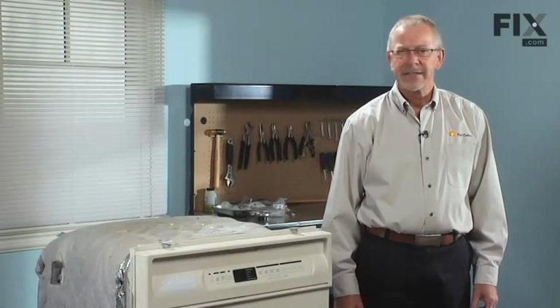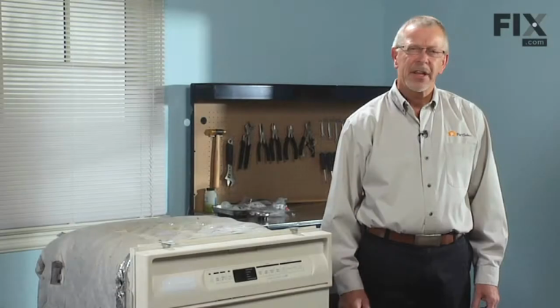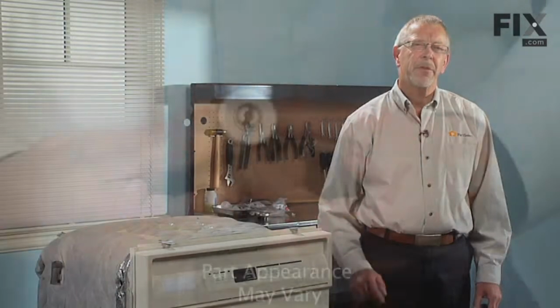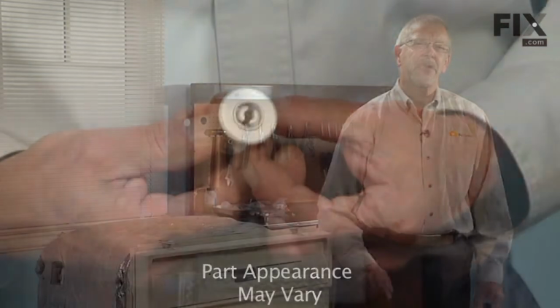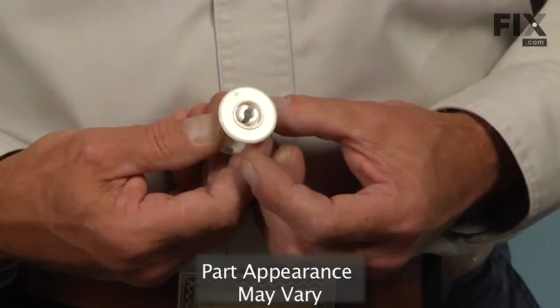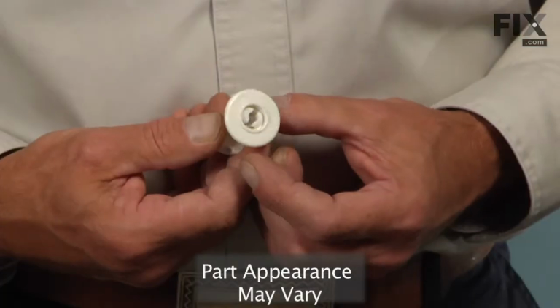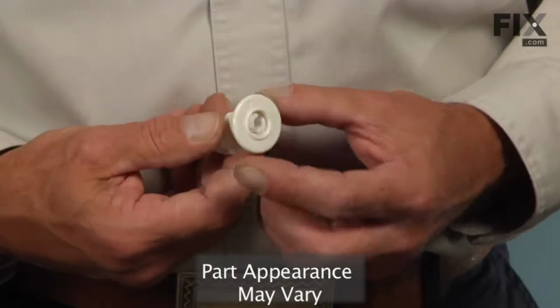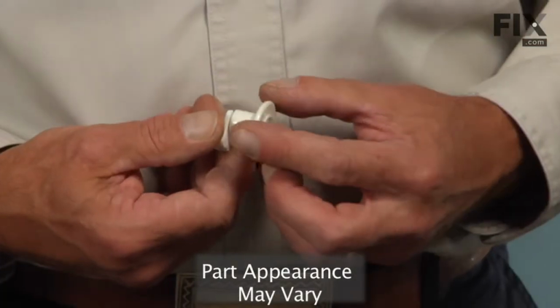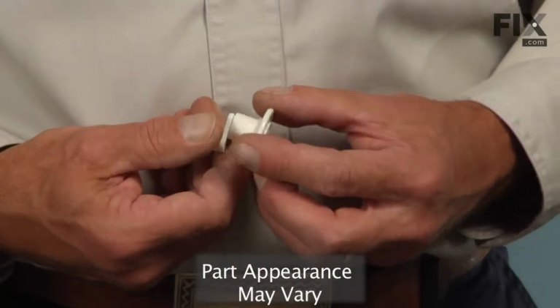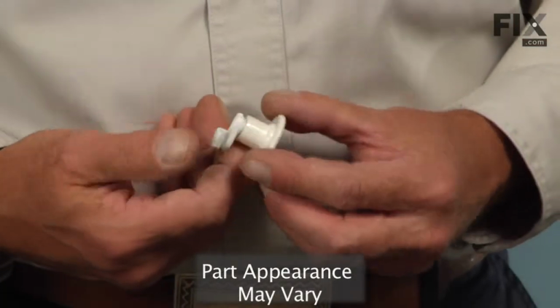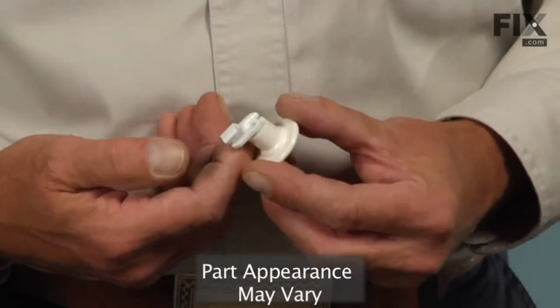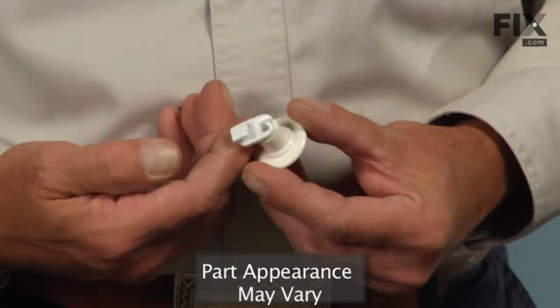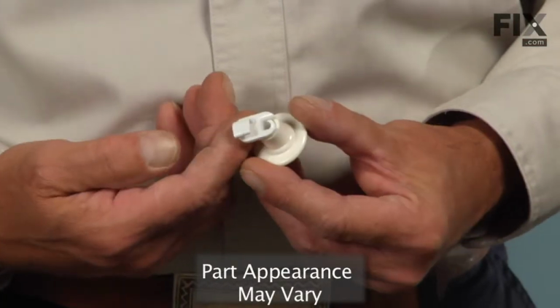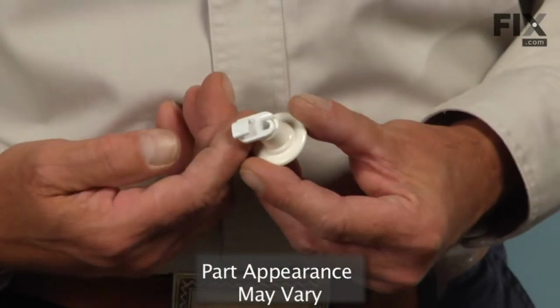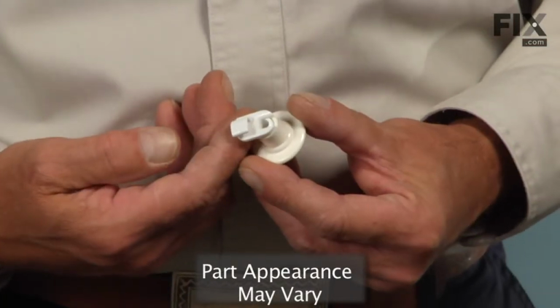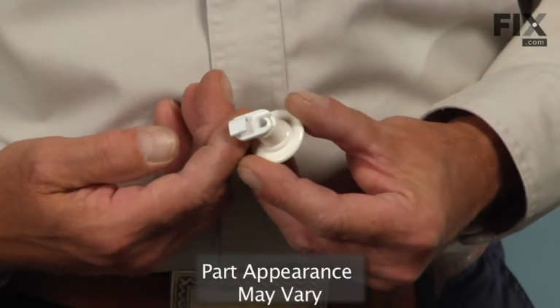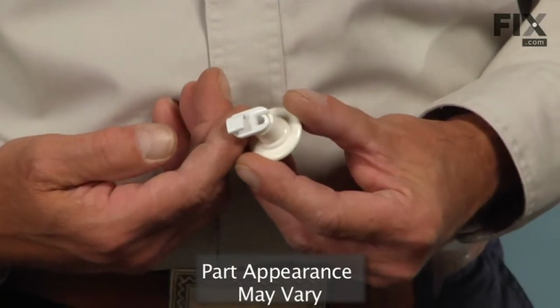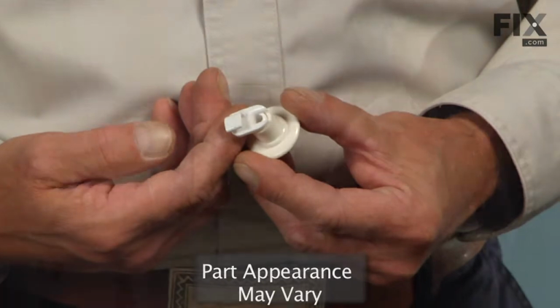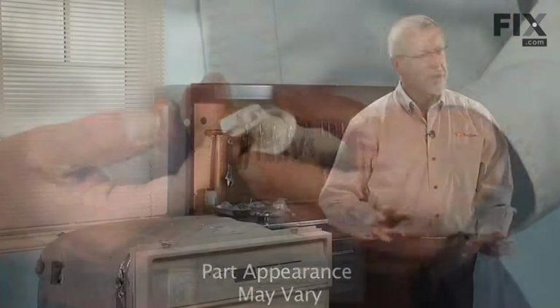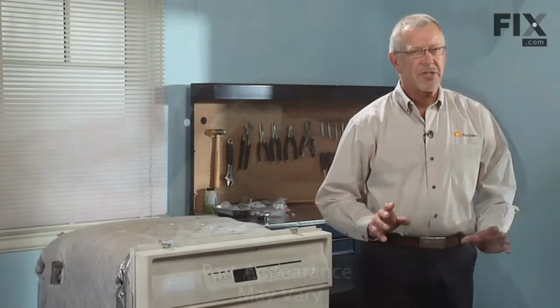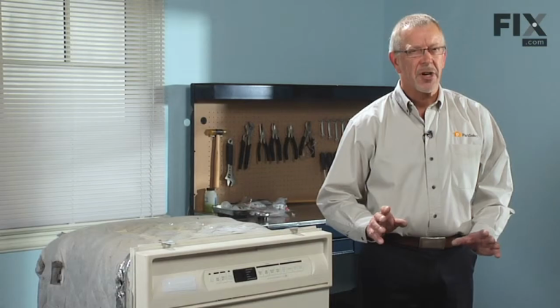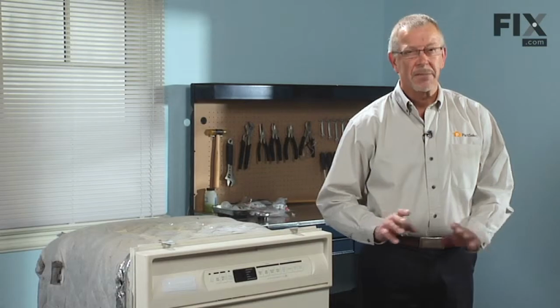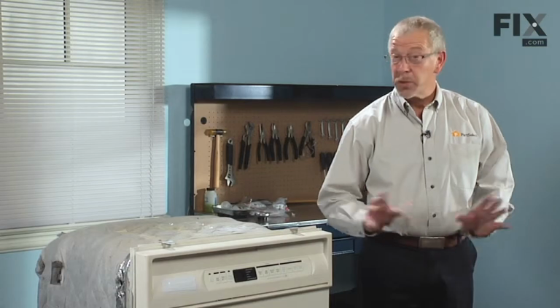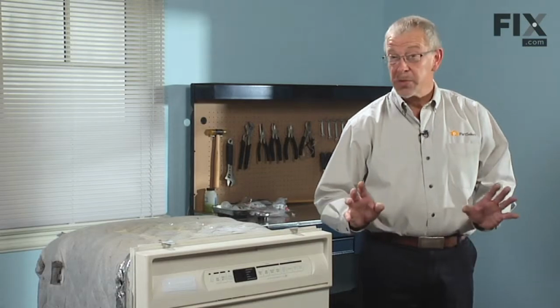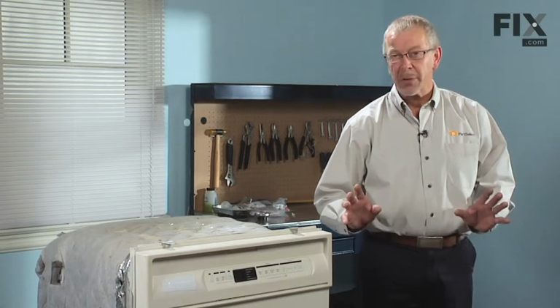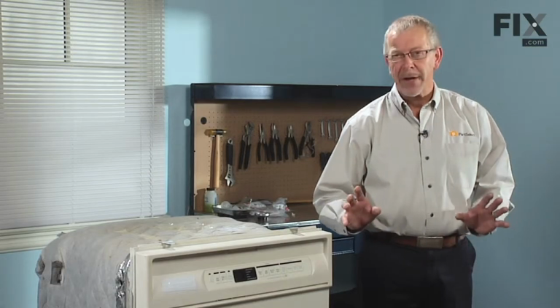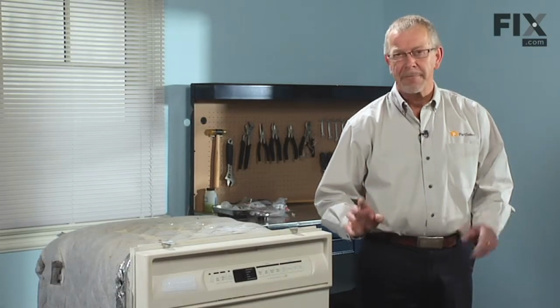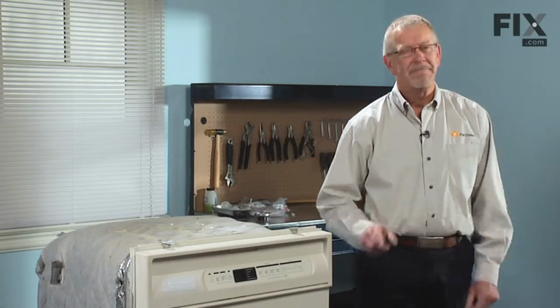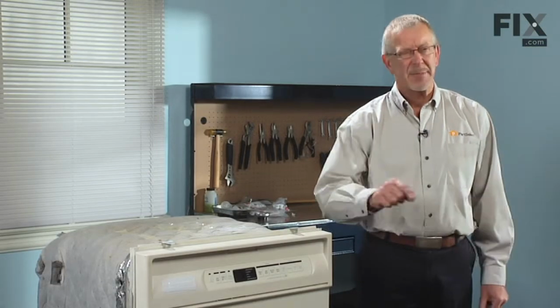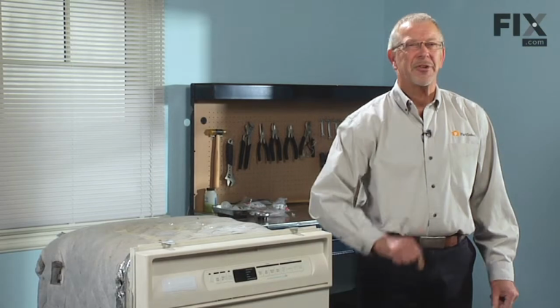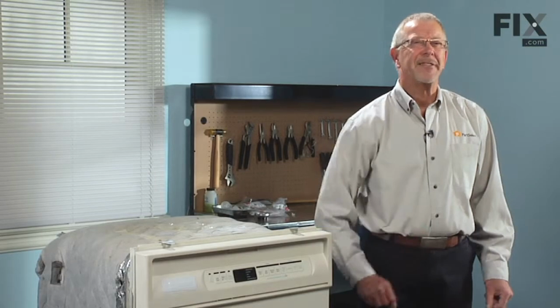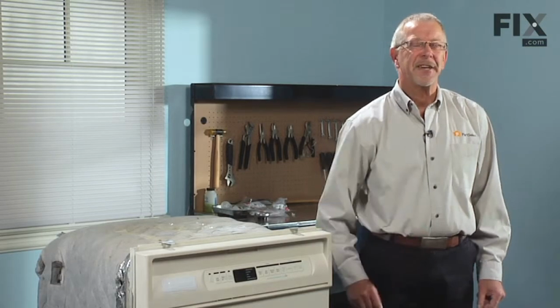Today we're going to show you how to put a roller on your dishwasher rack. It's a pretty easy job, no tools required. Let me show you how it's done.